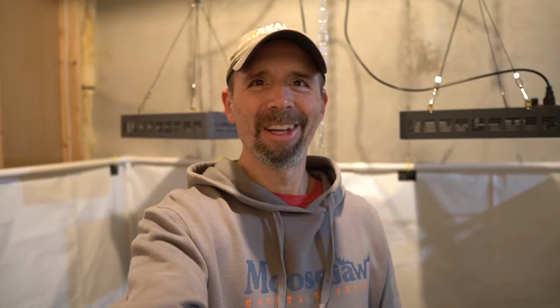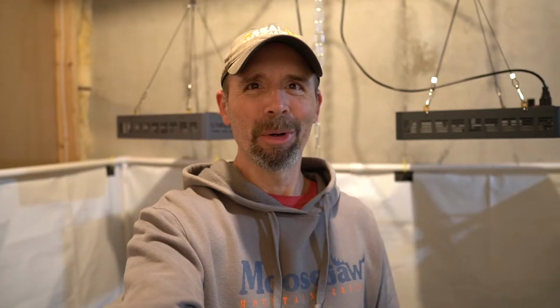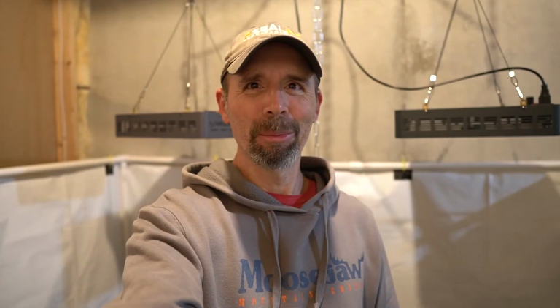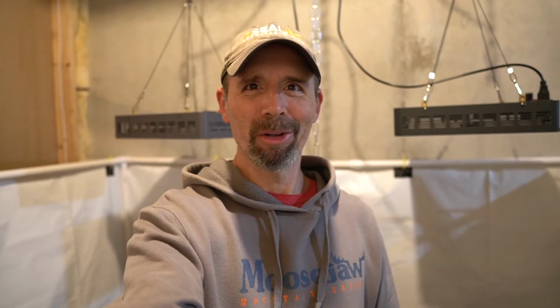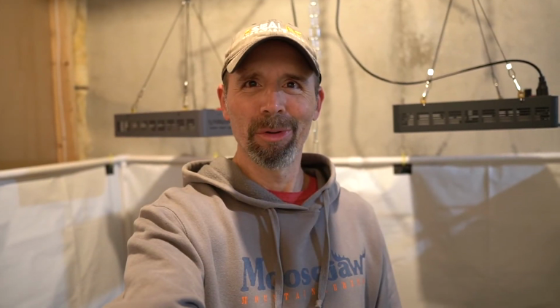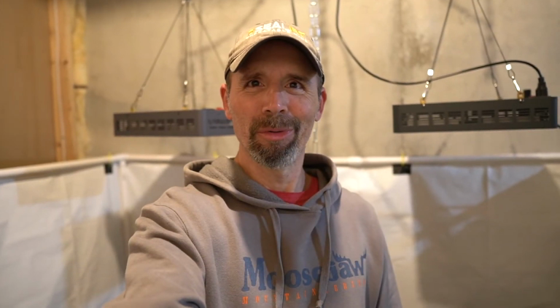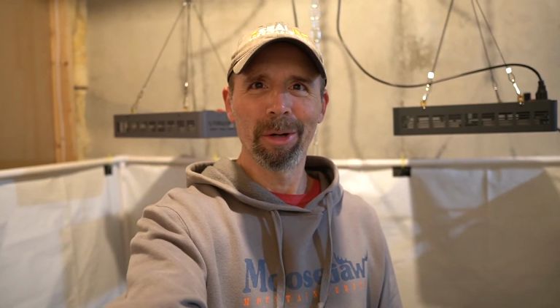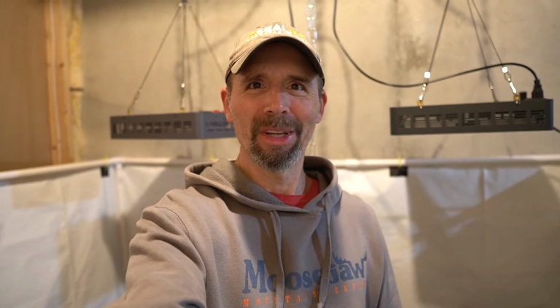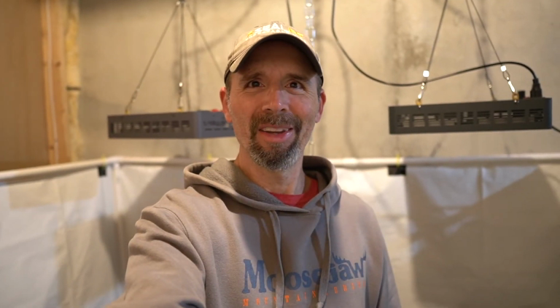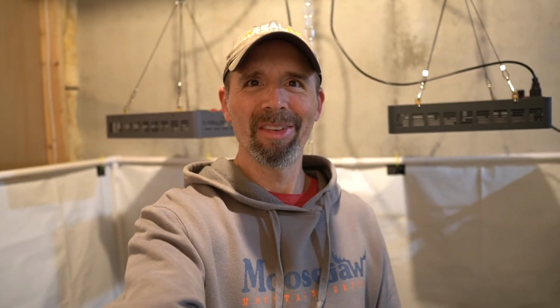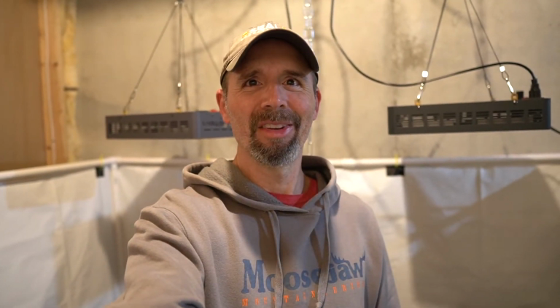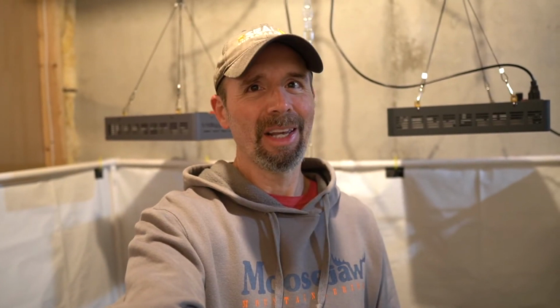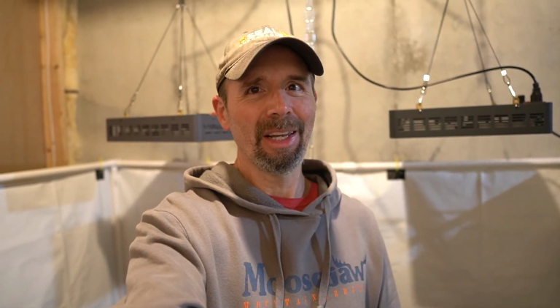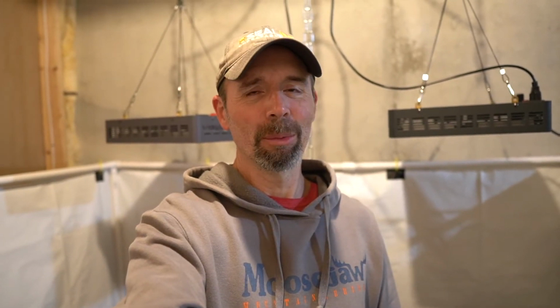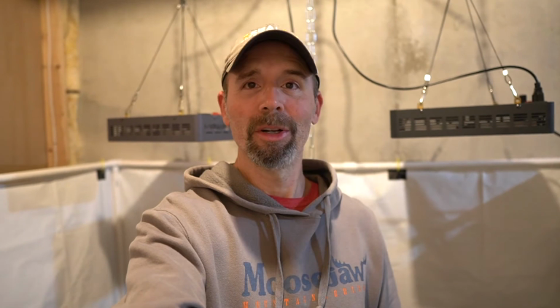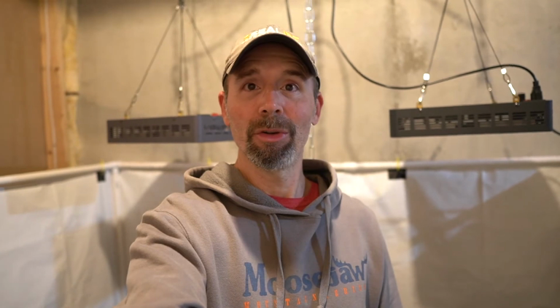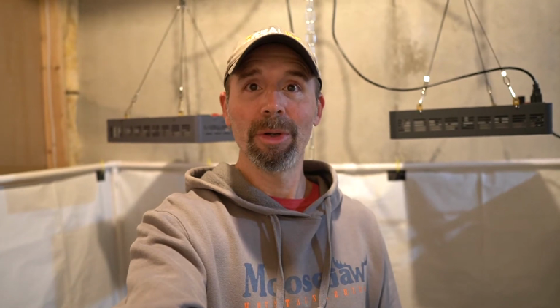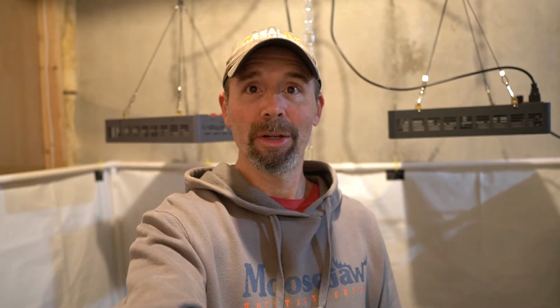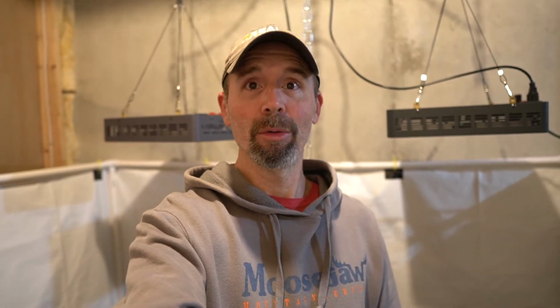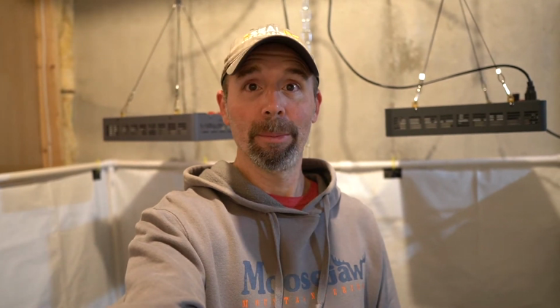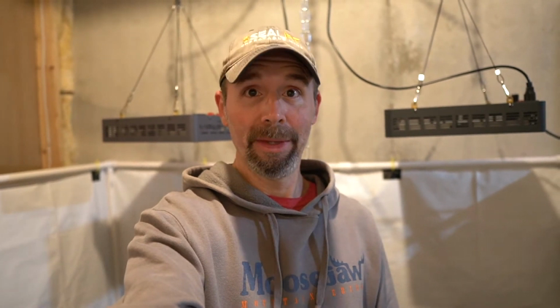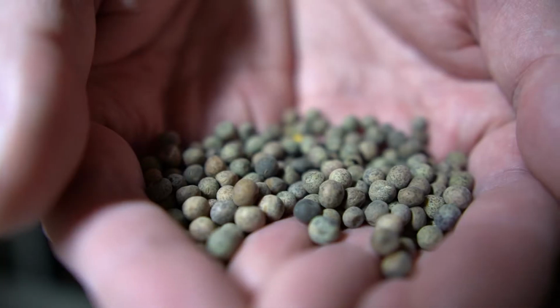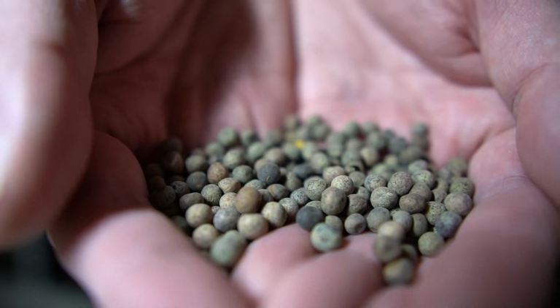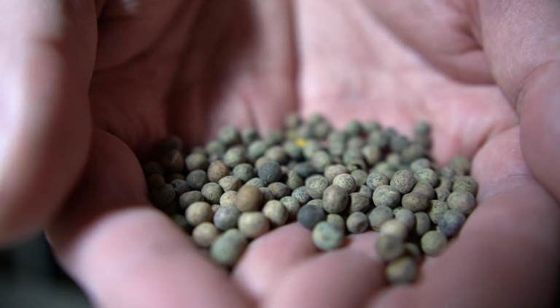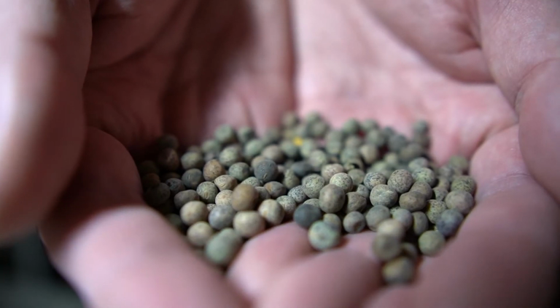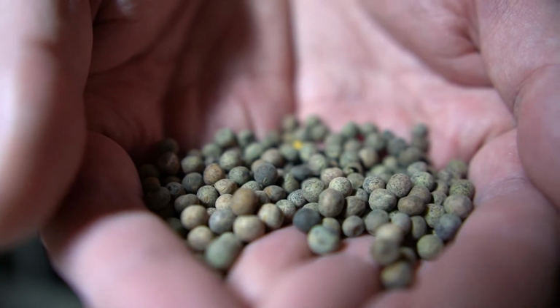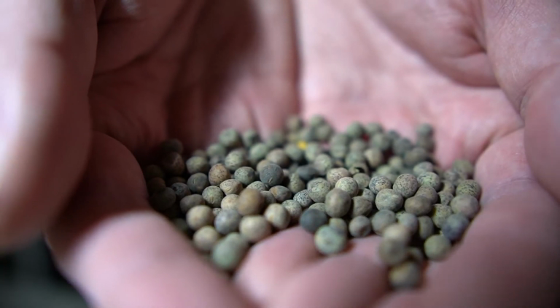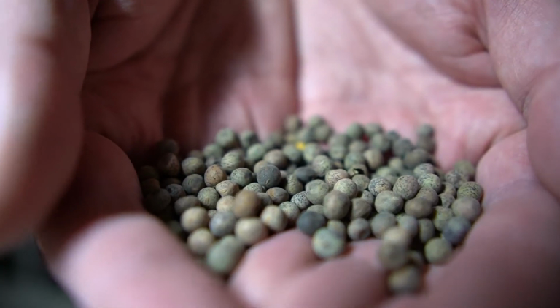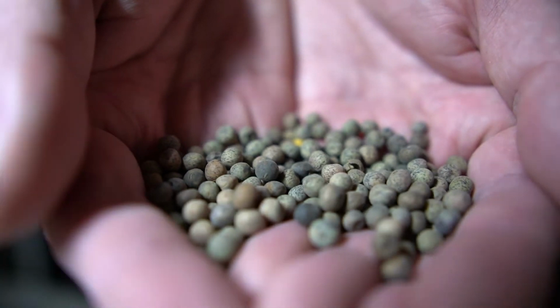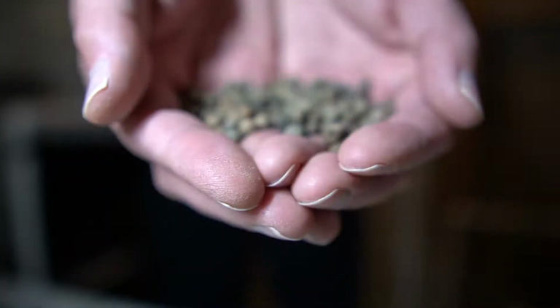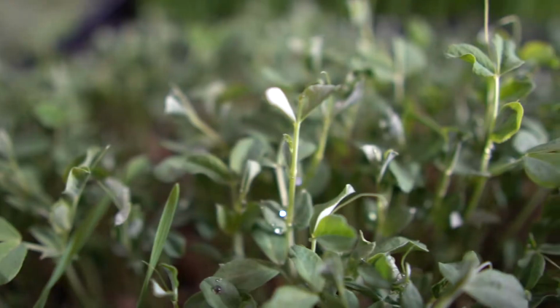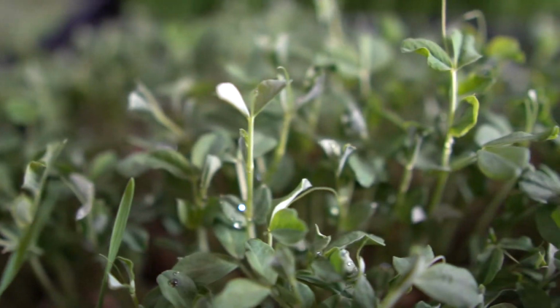Welcome back to Frozen Farms. Today we're going to show you how to go from this to this.